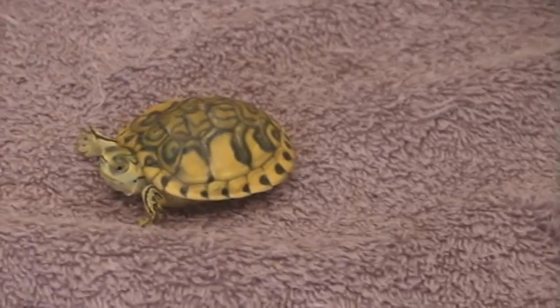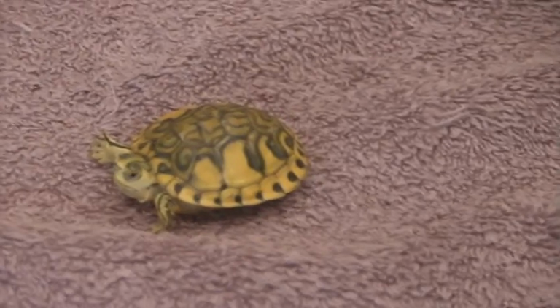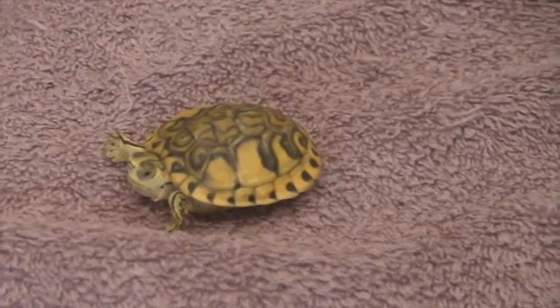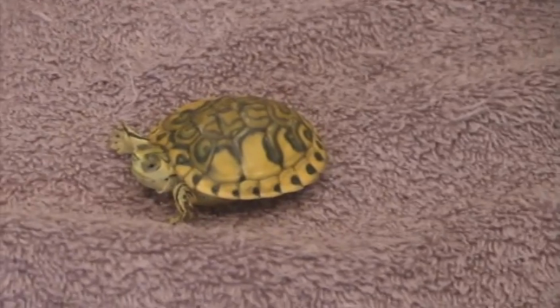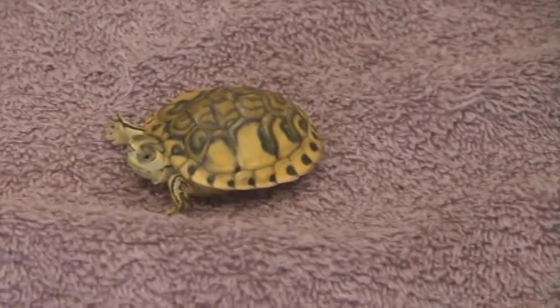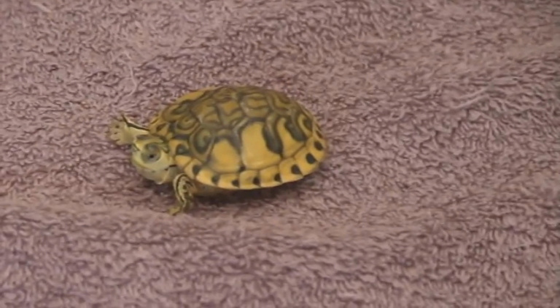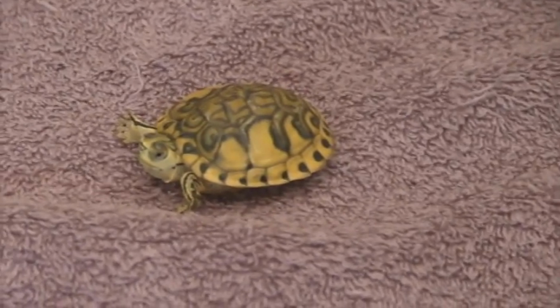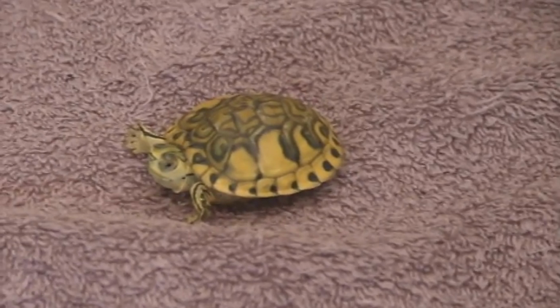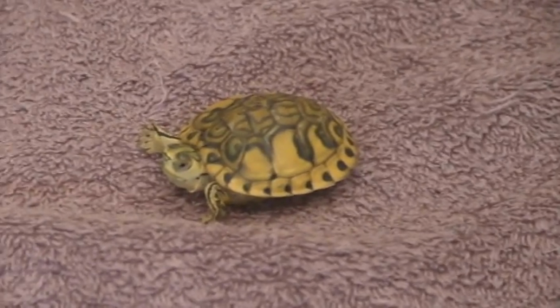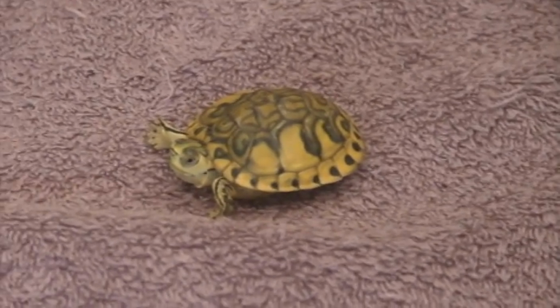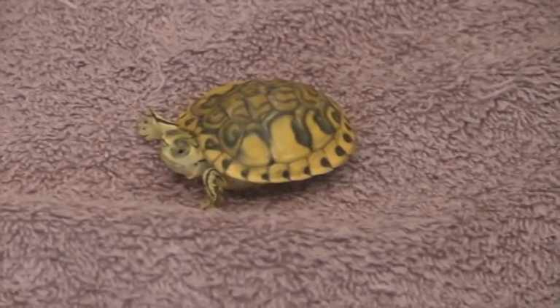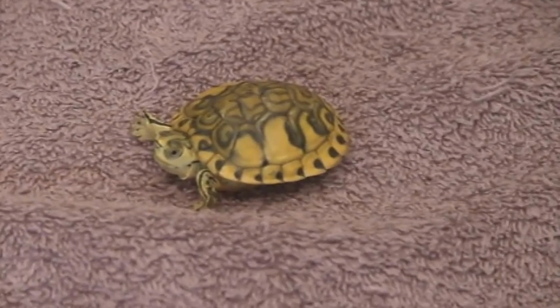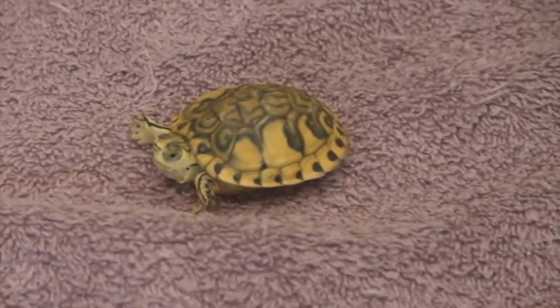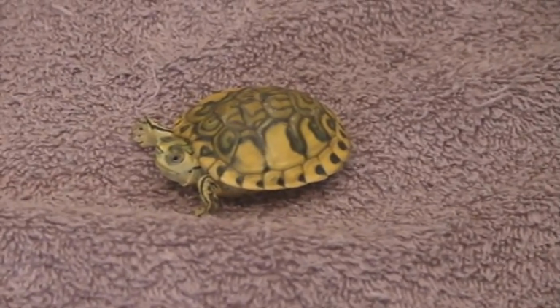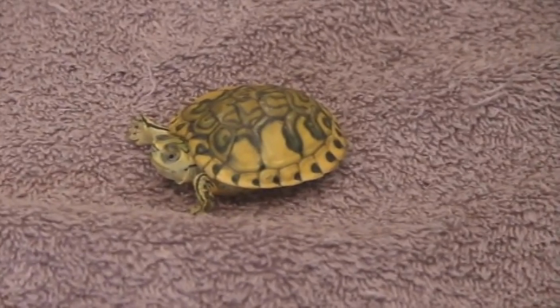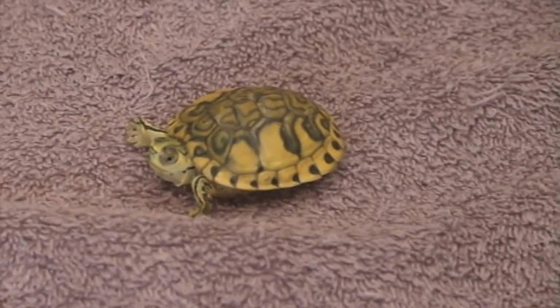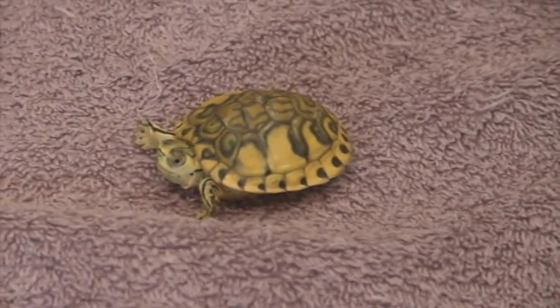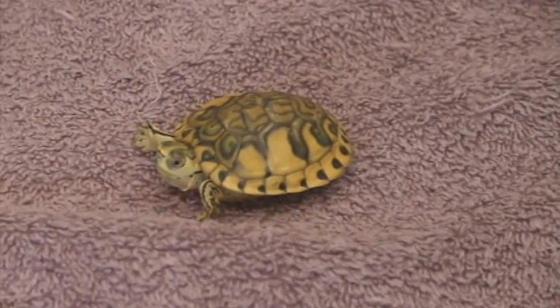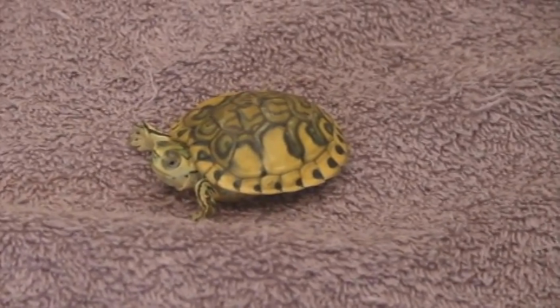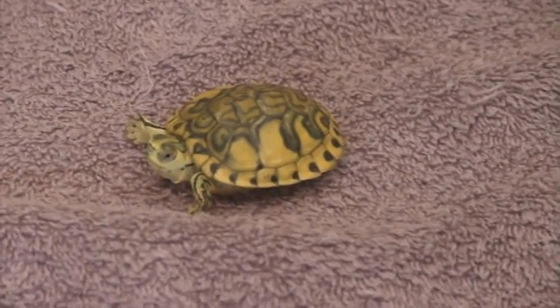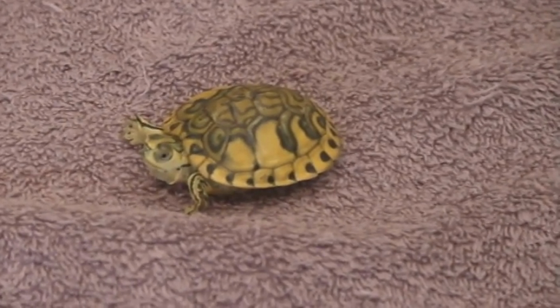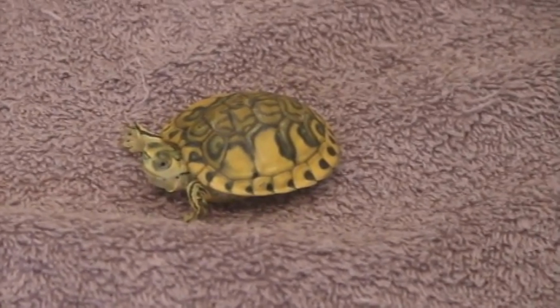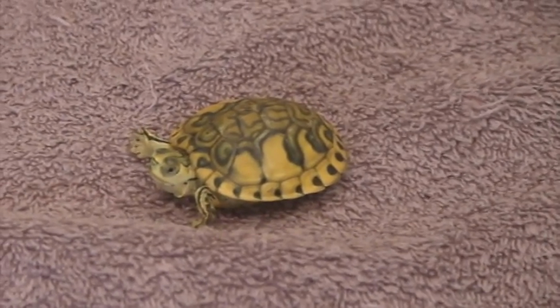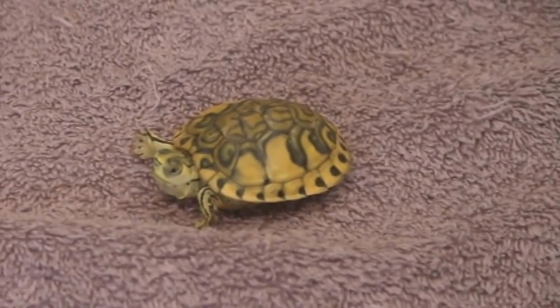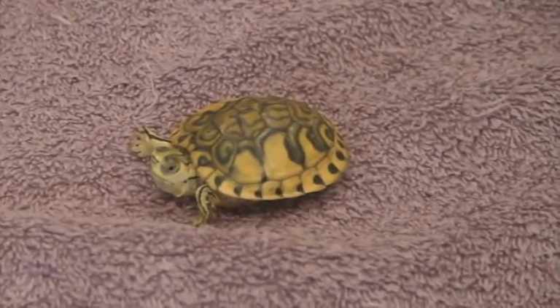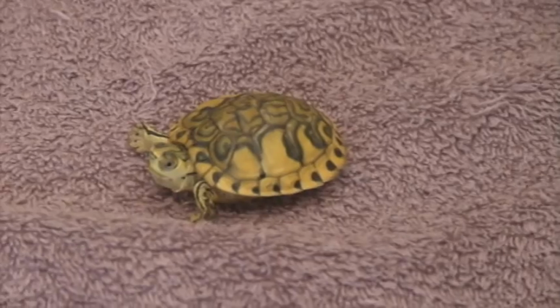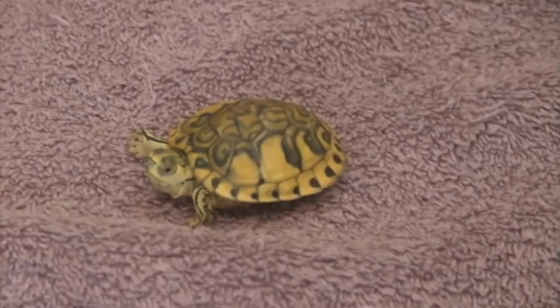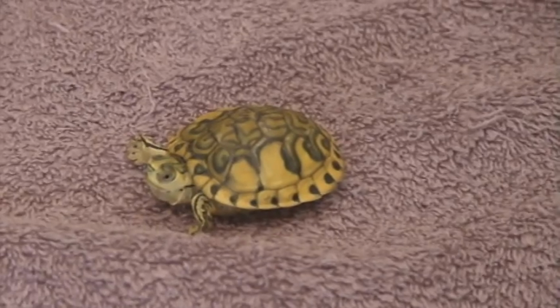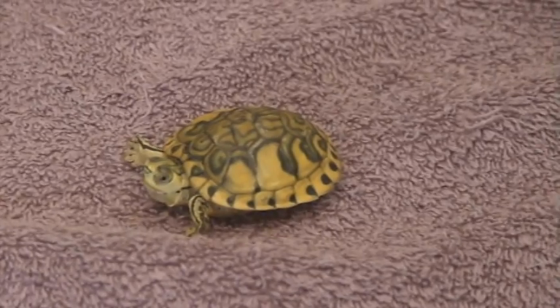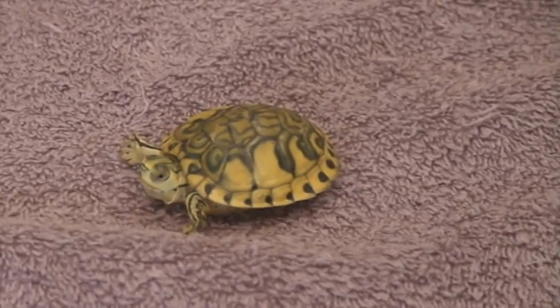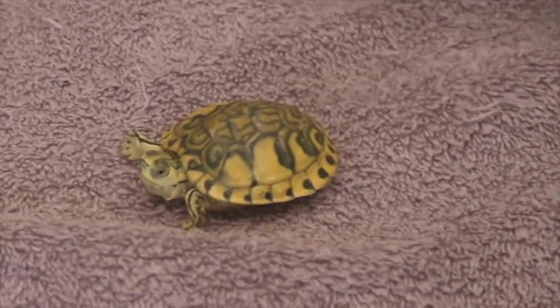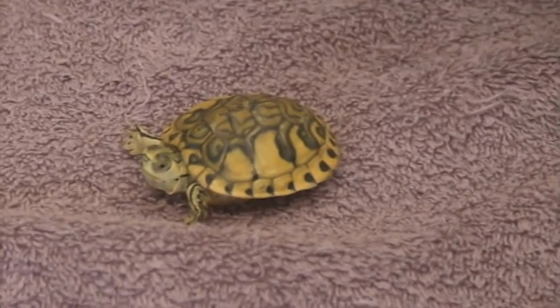Well, I'm entering a contest — the Turtle Lover 09 contest — and I'm entering for best turtle. Here's my contest entry.